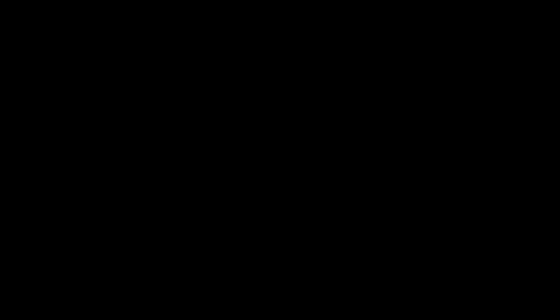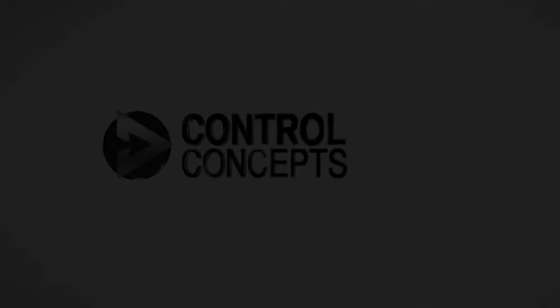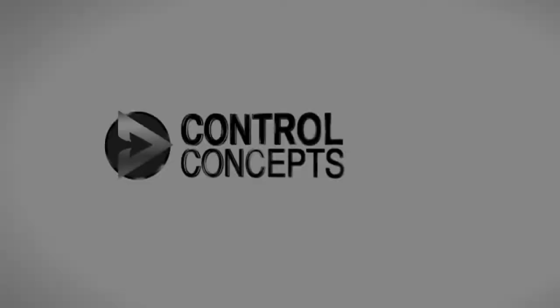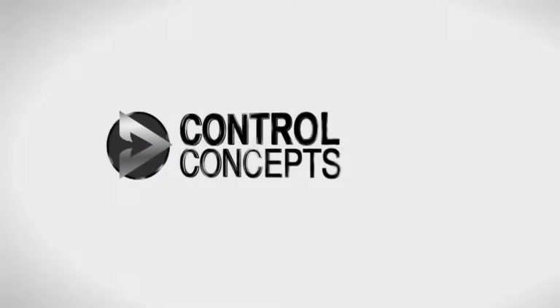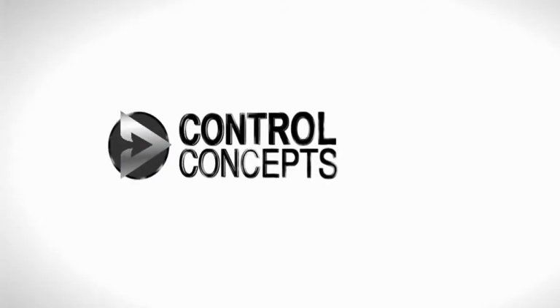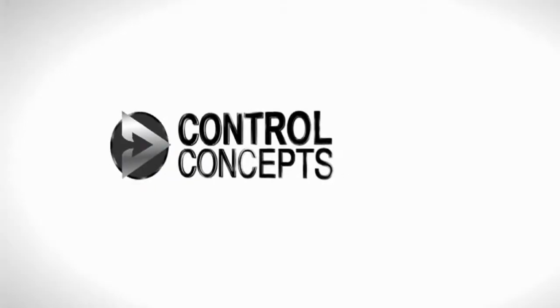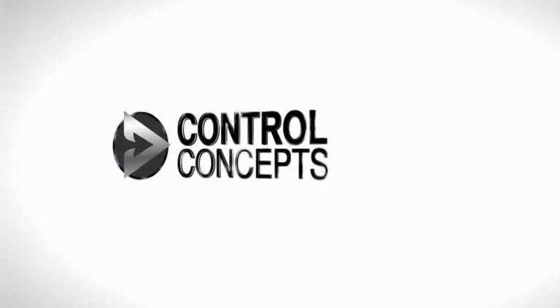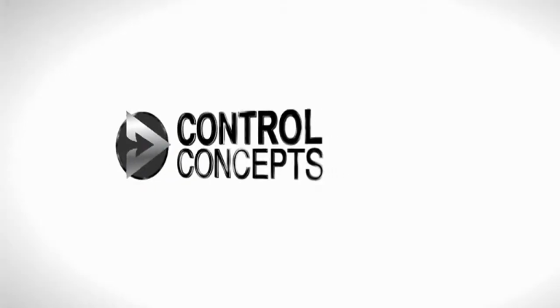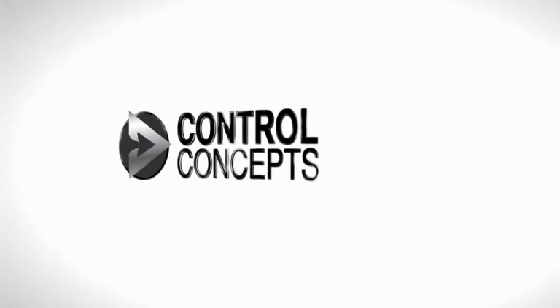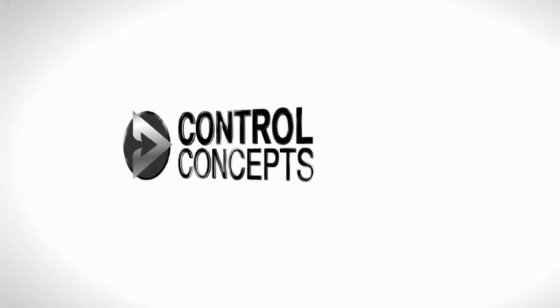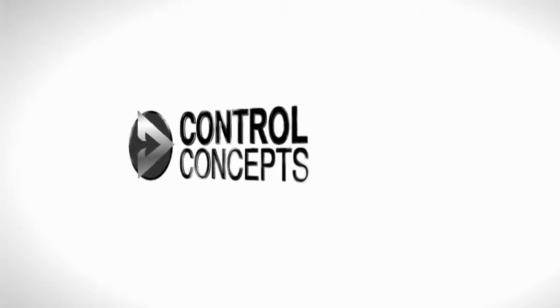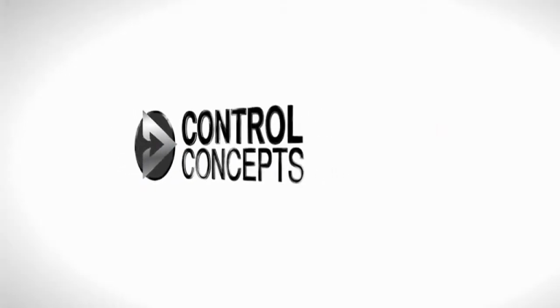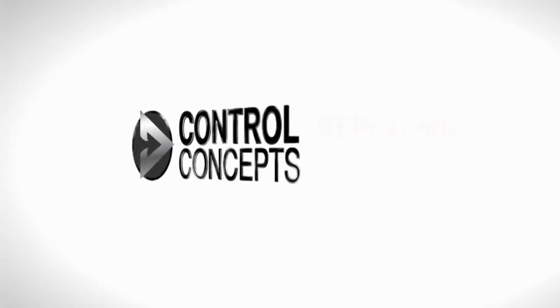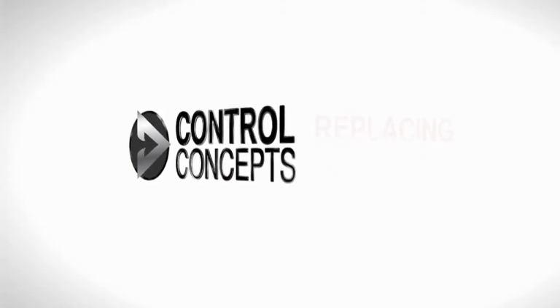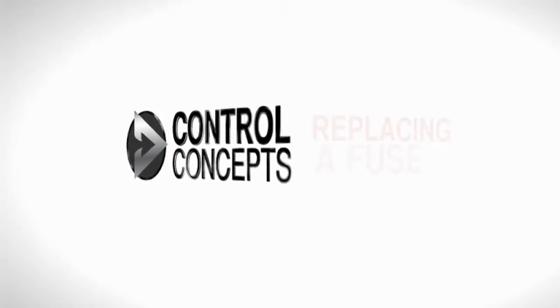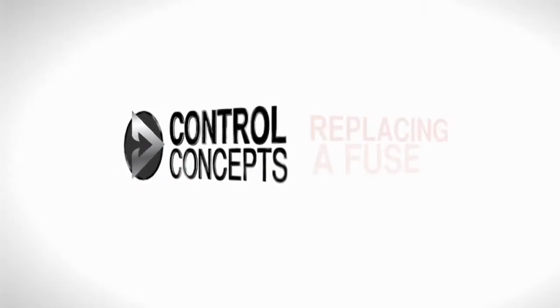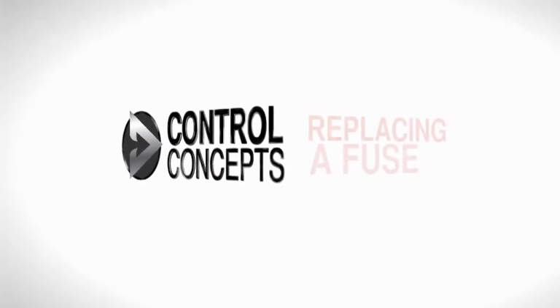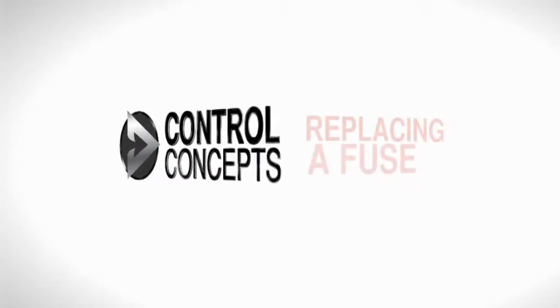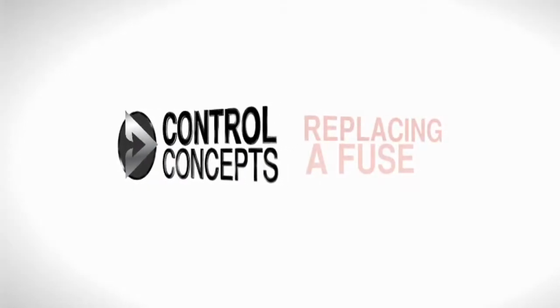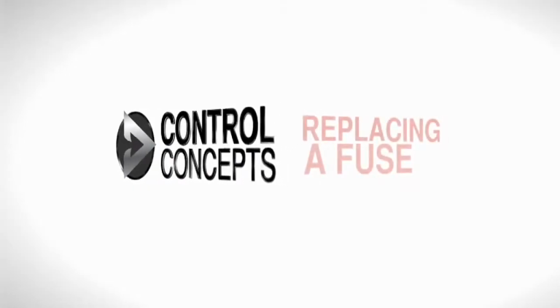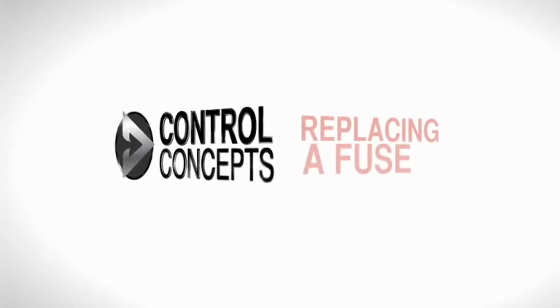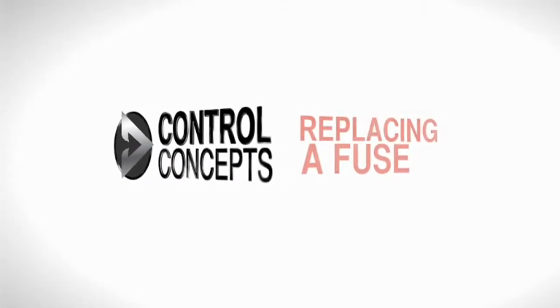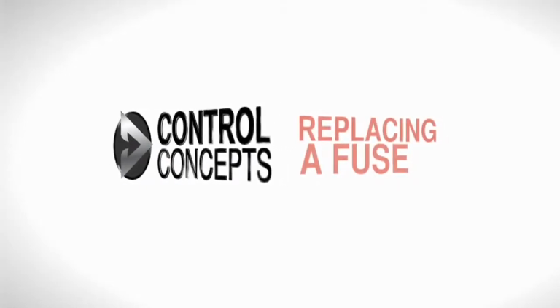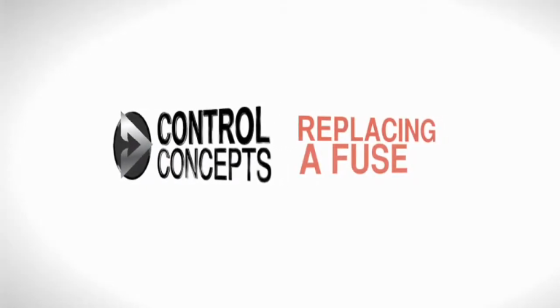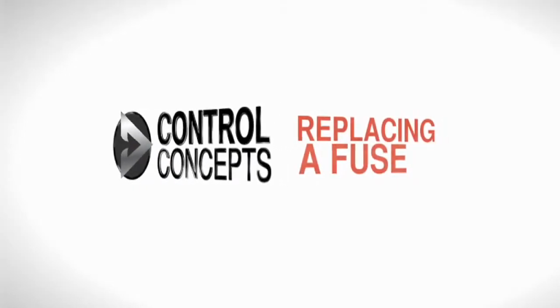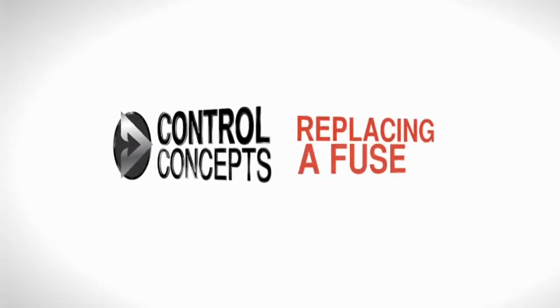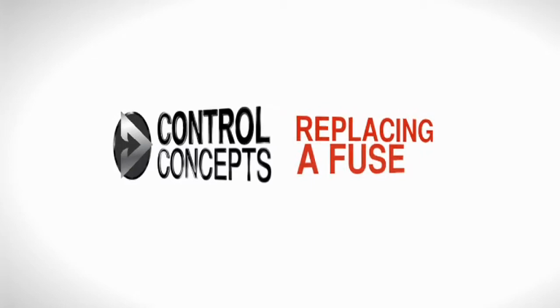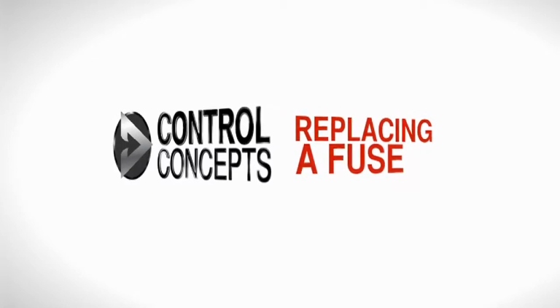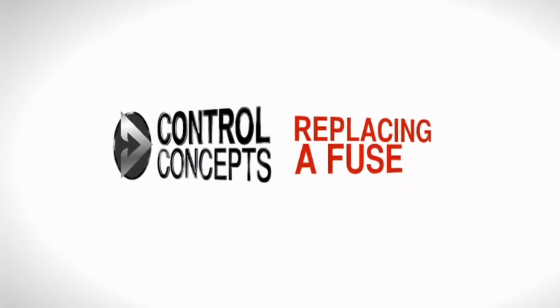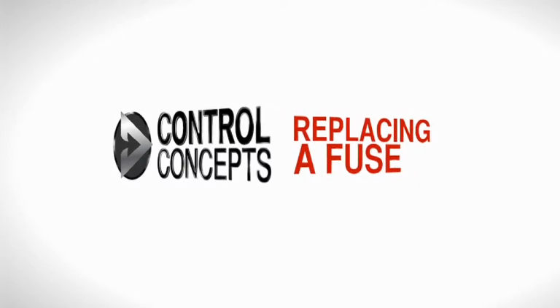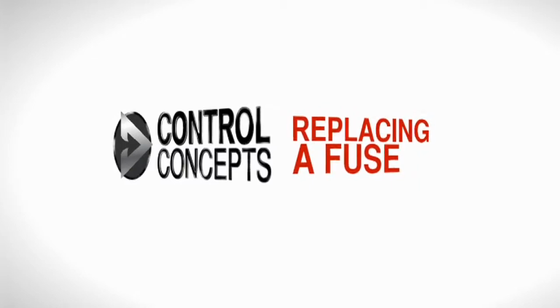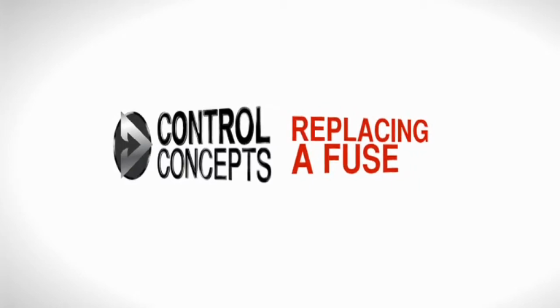Welcome! In this video we will go over fuse replacement for a Comback Fusion SCR power controller.